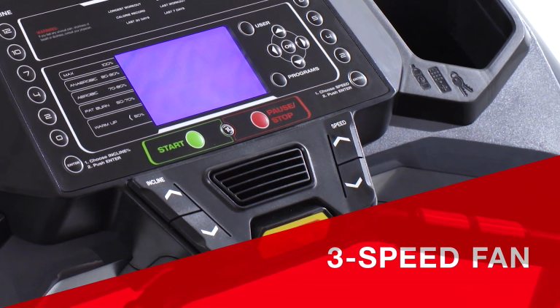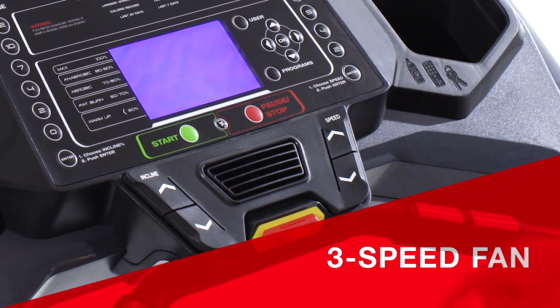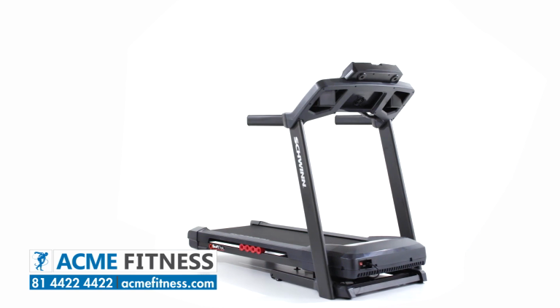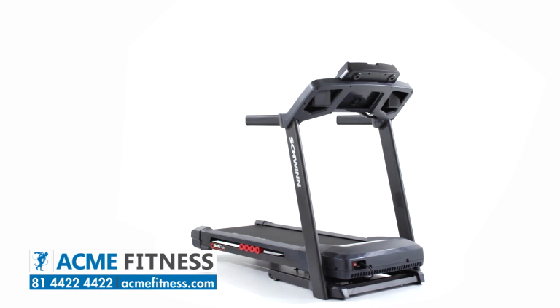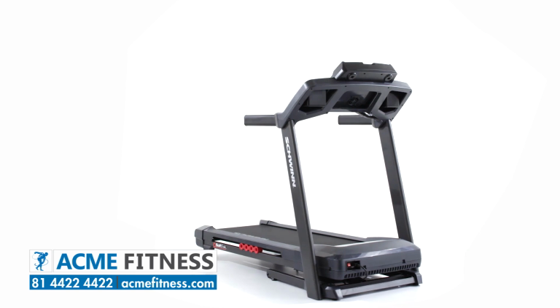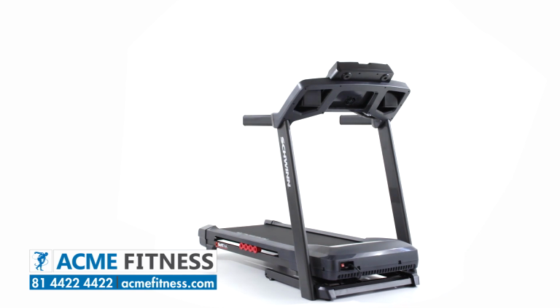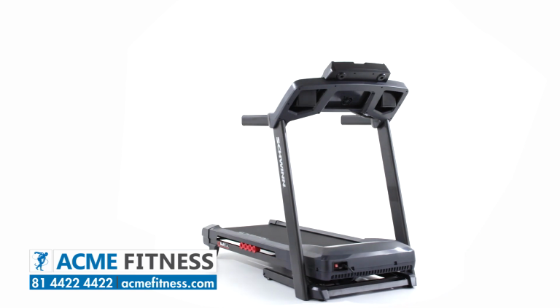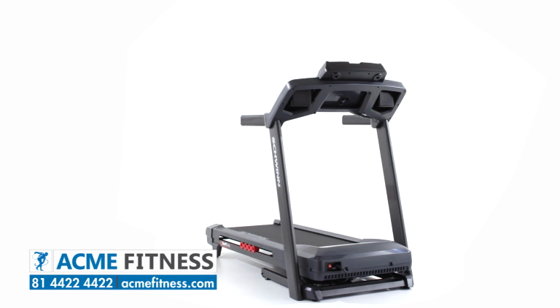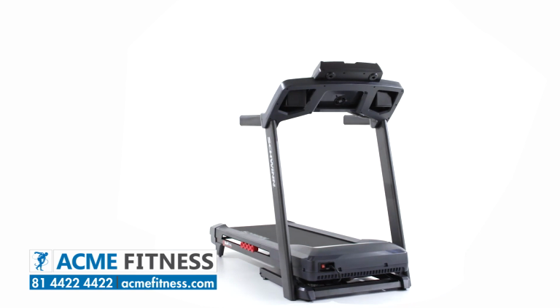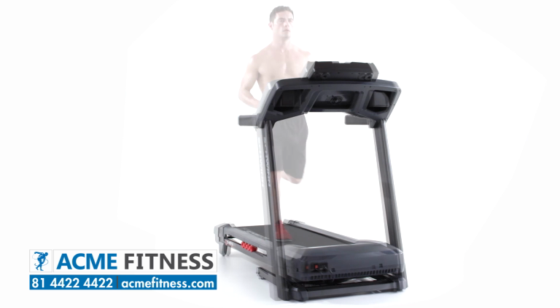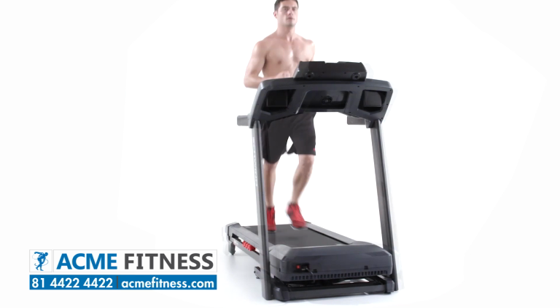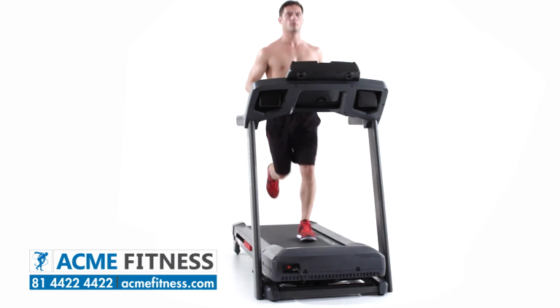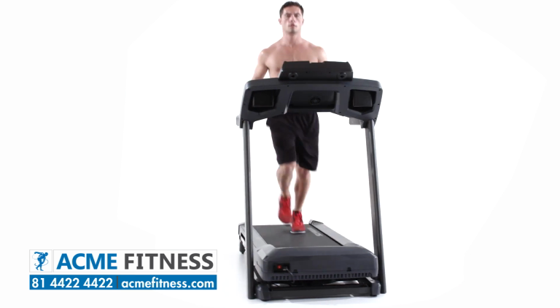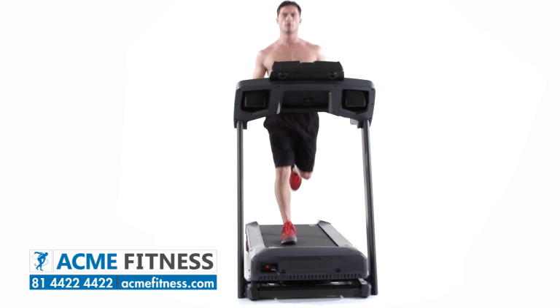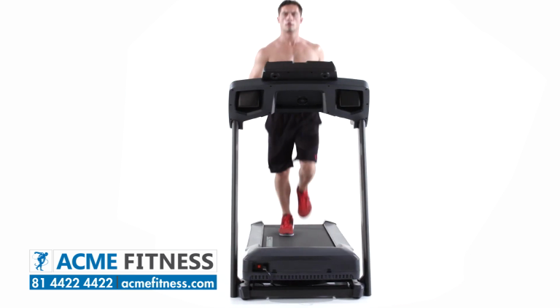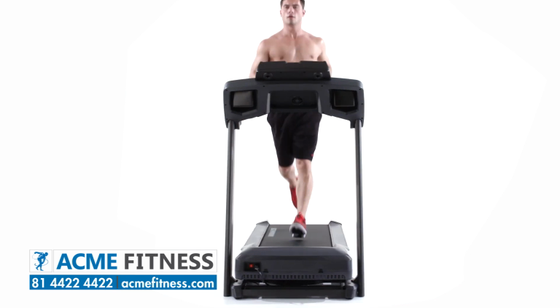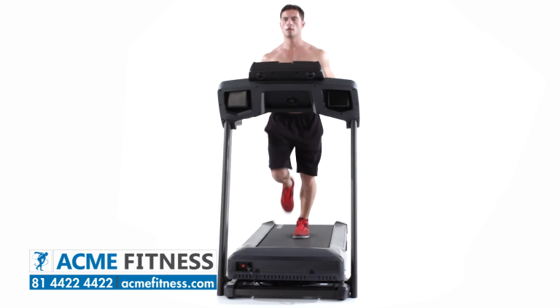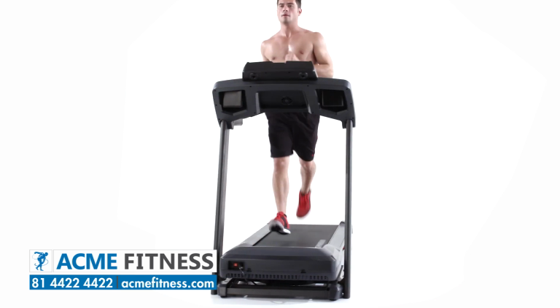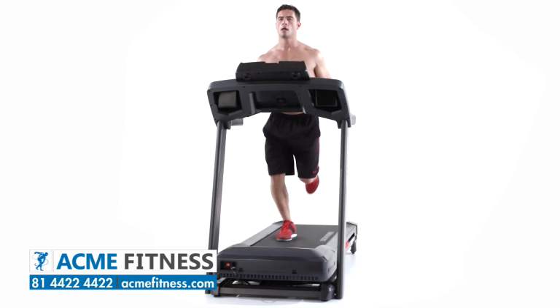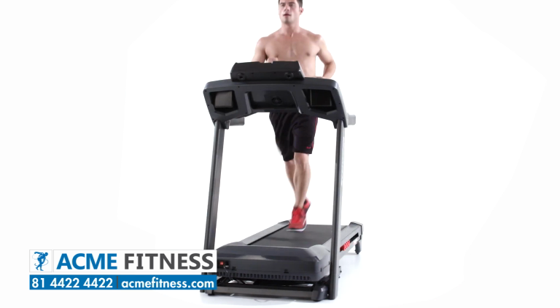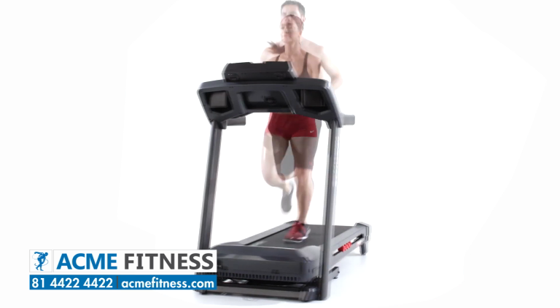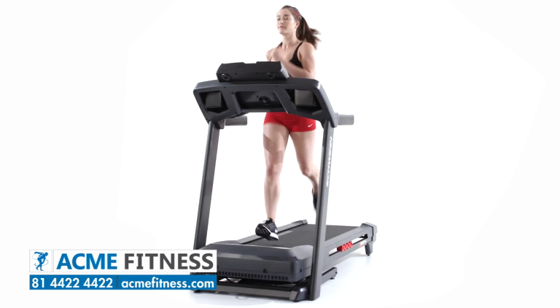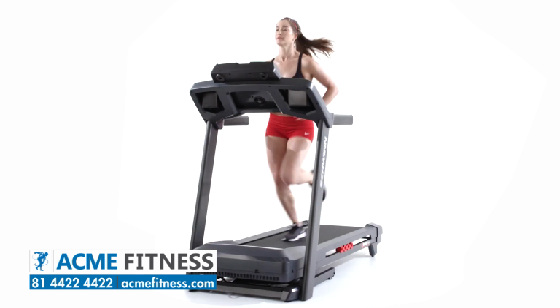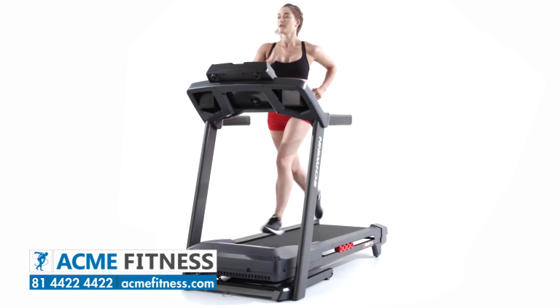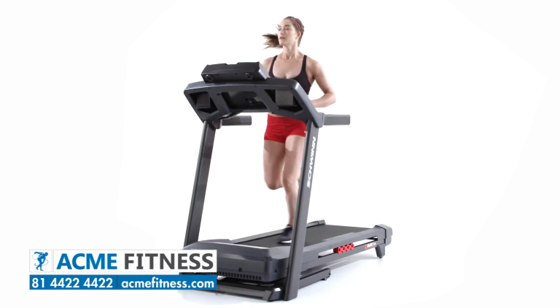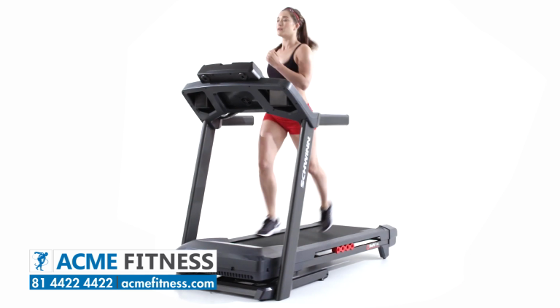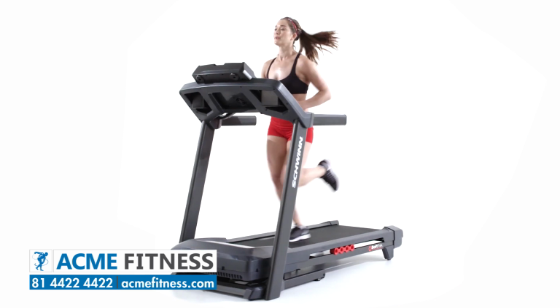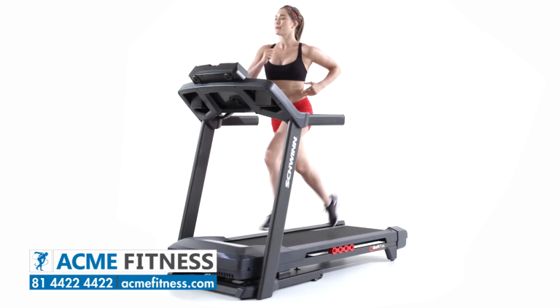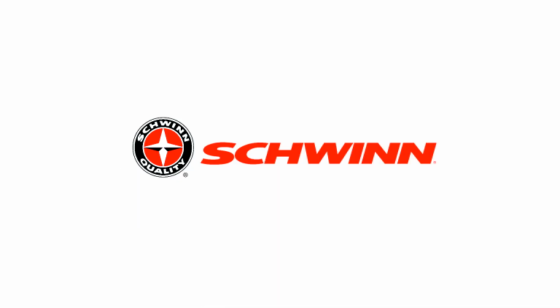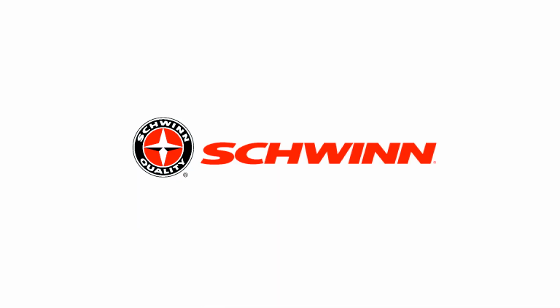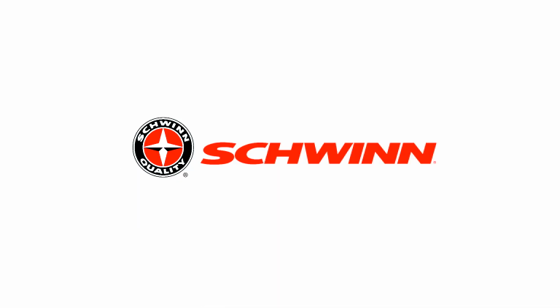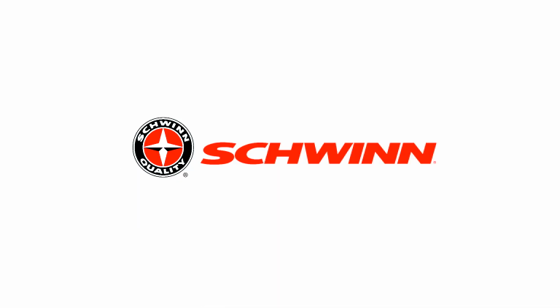Bring better health into your life by bringing Schwinn Fitness into your home.